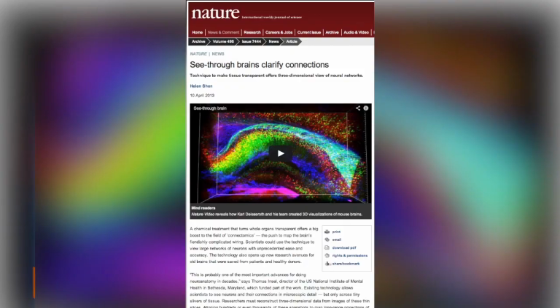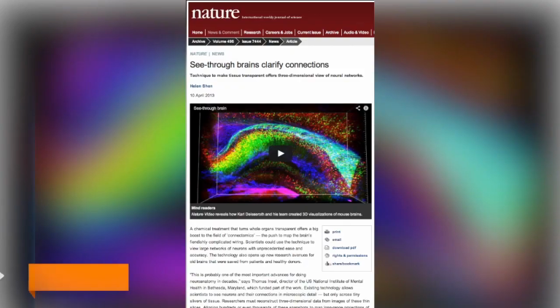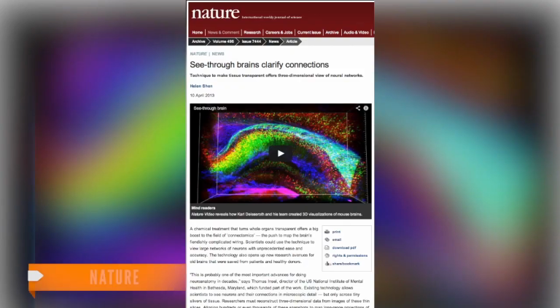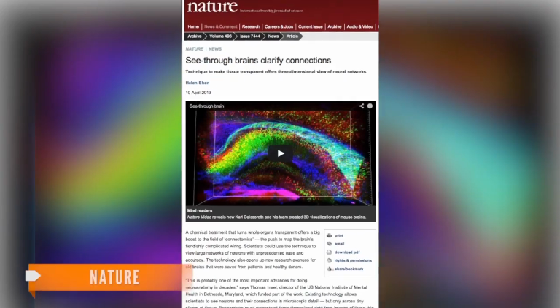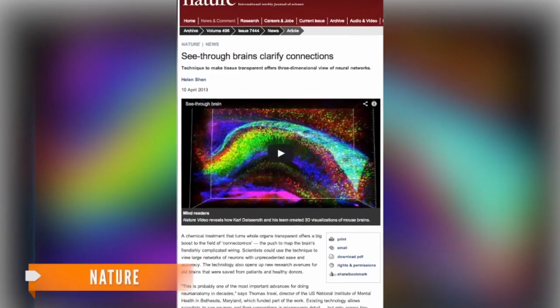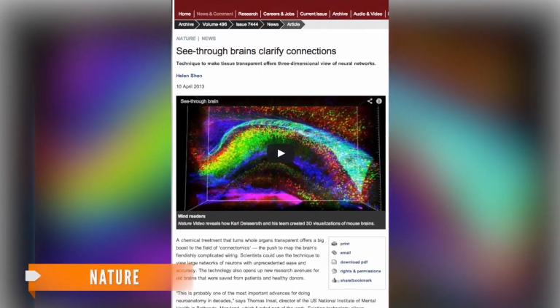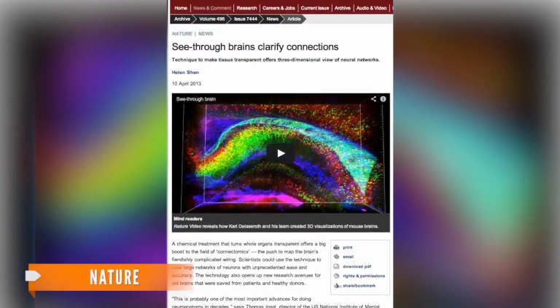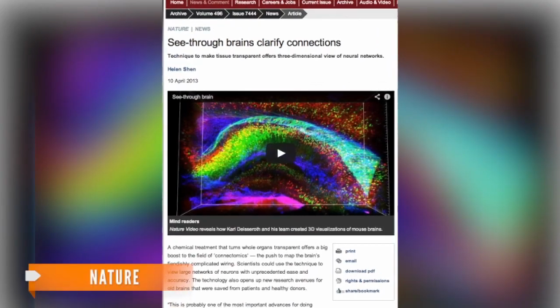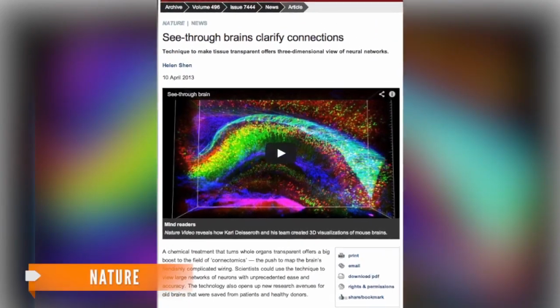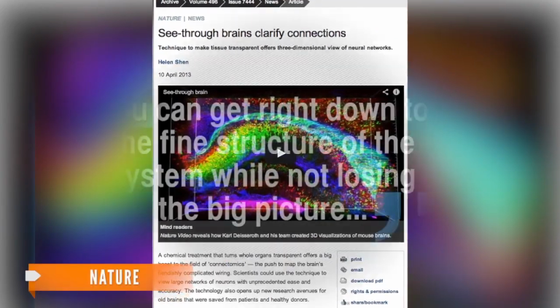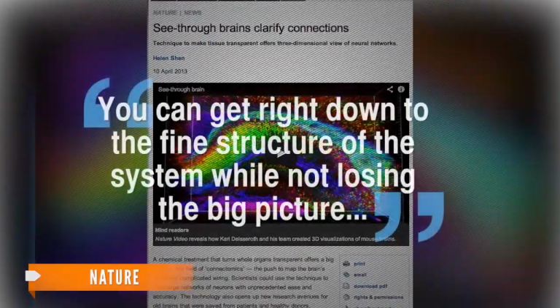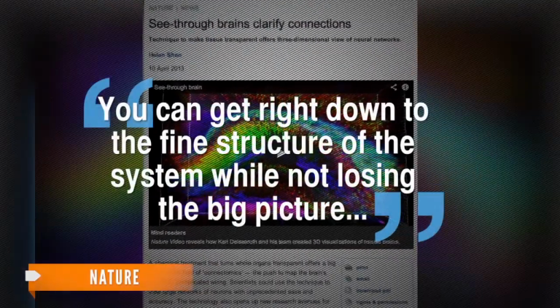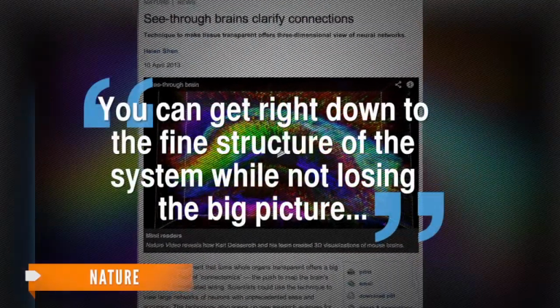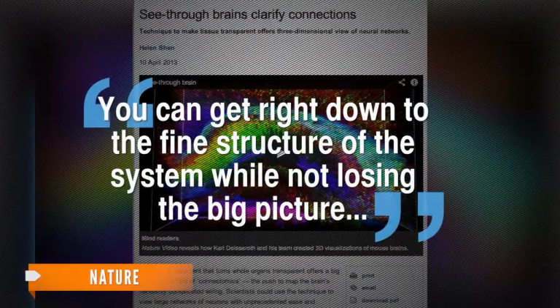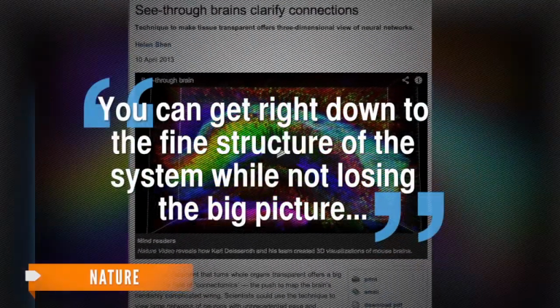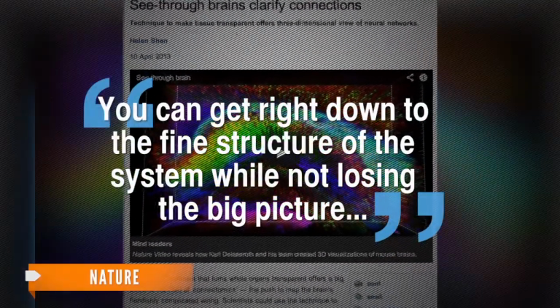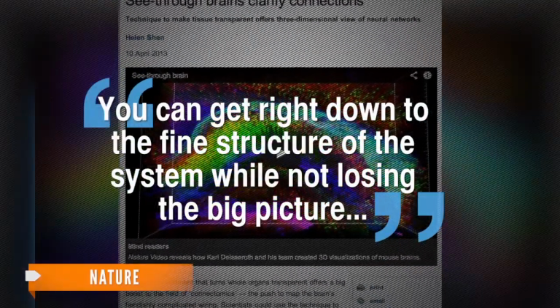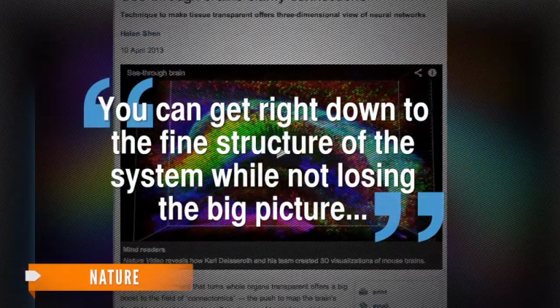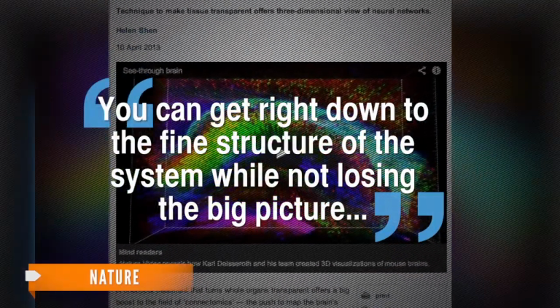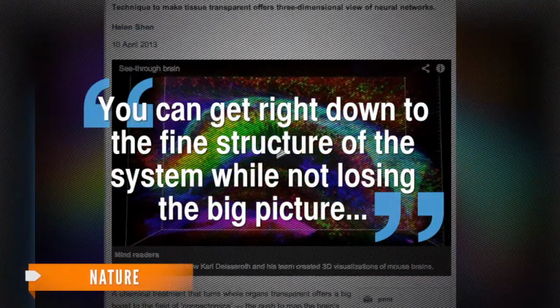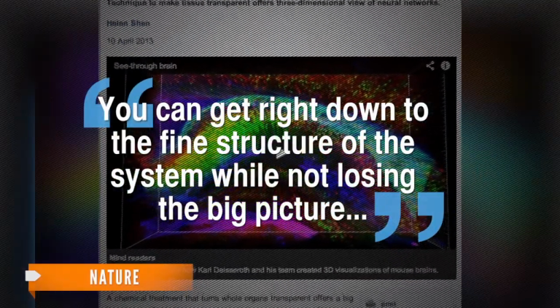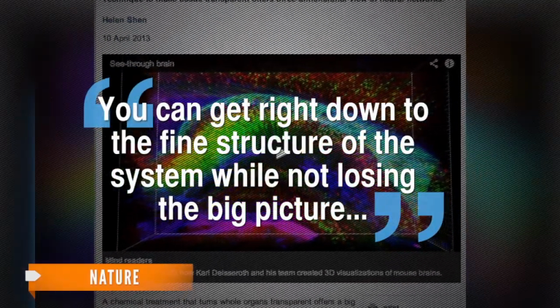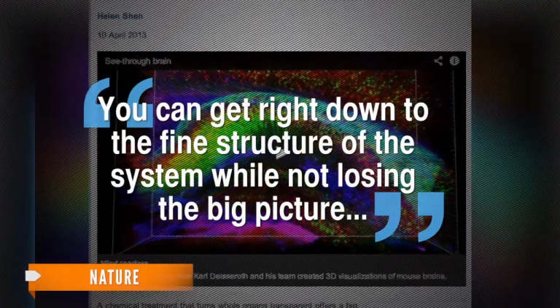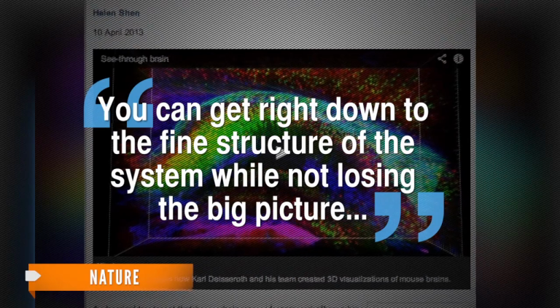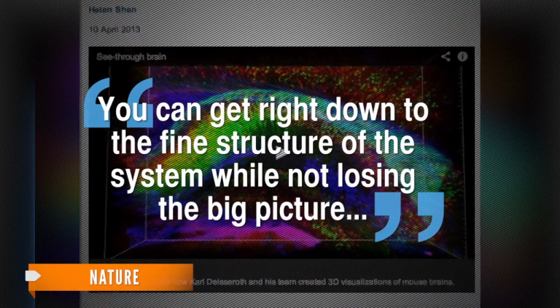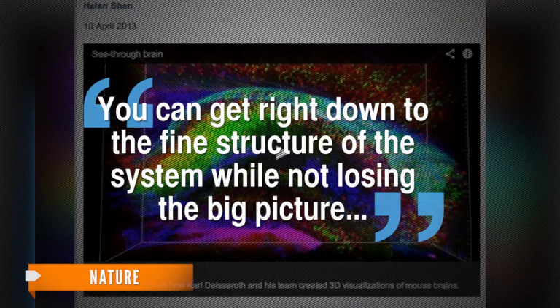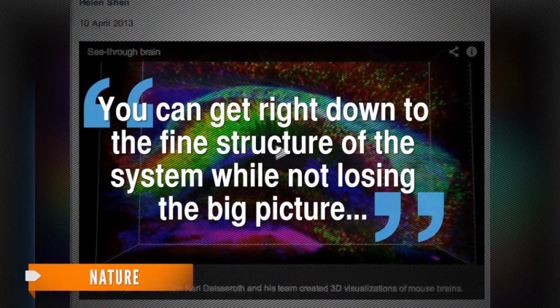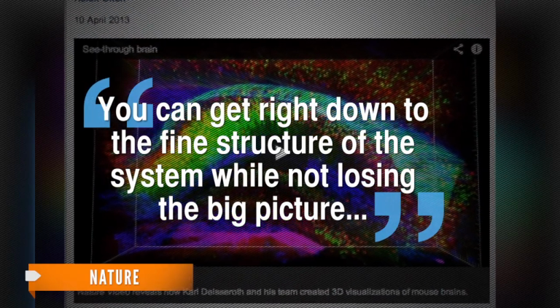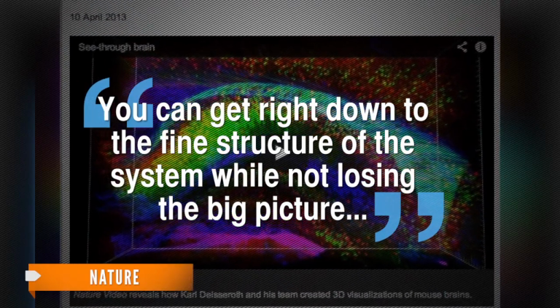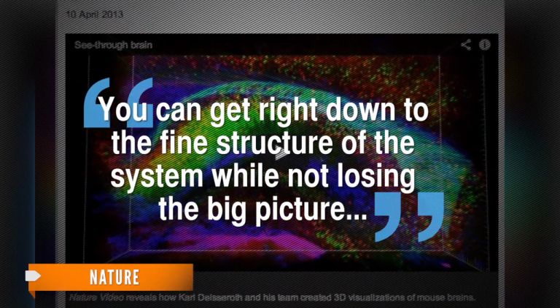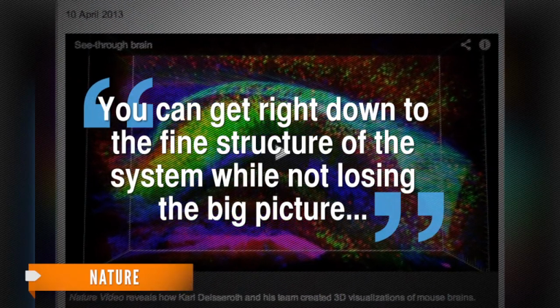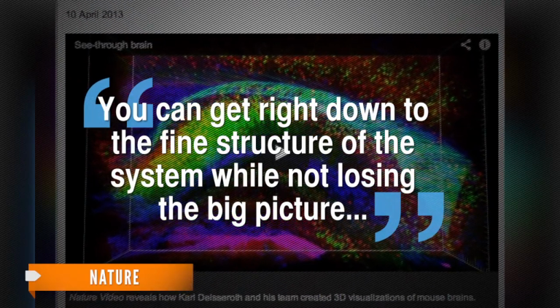One researcher tells Nature: "You can get right down to the fine structure of the system while not losing the big picture."